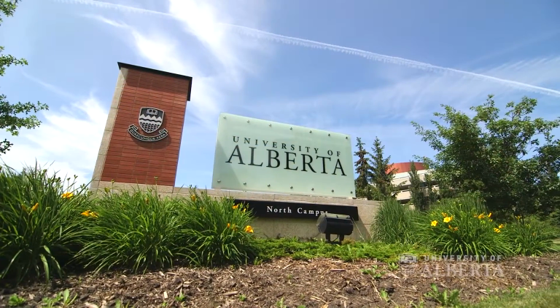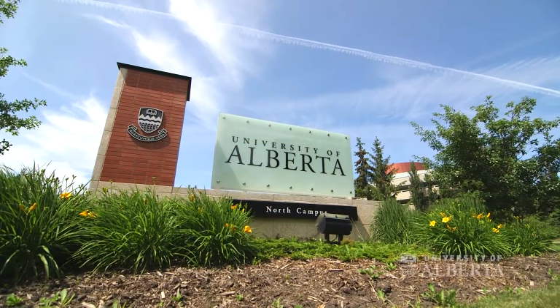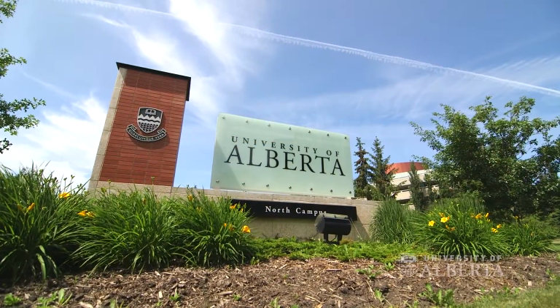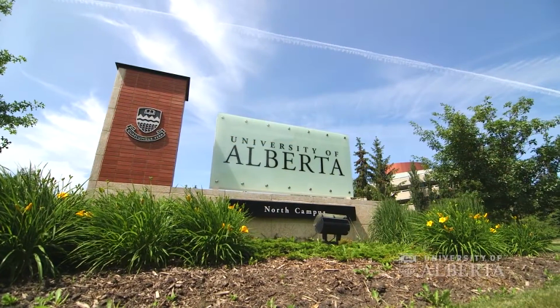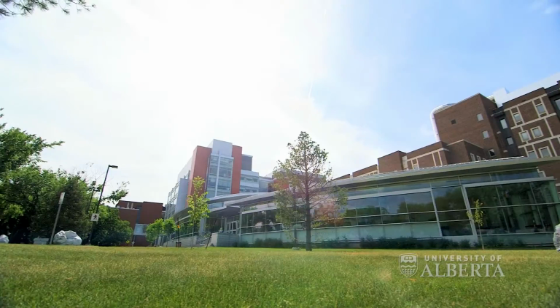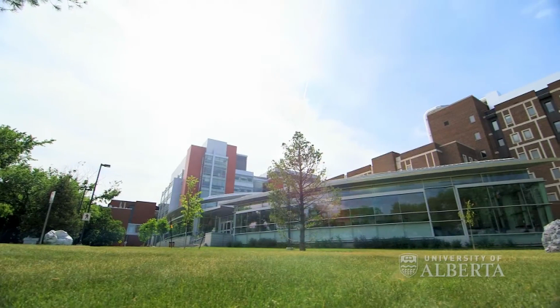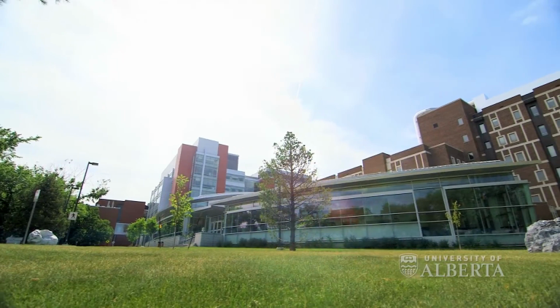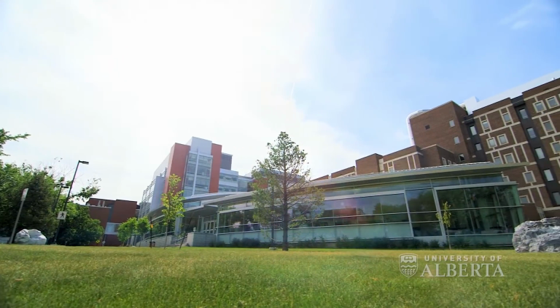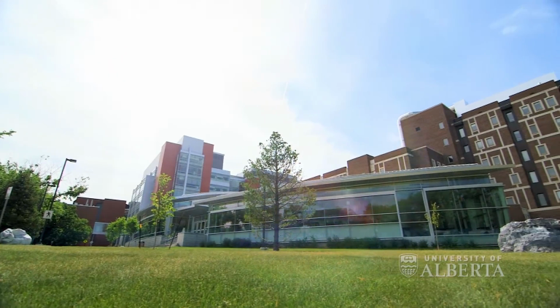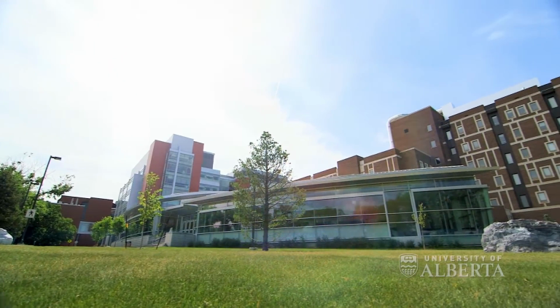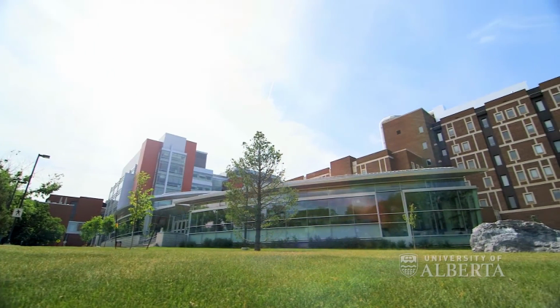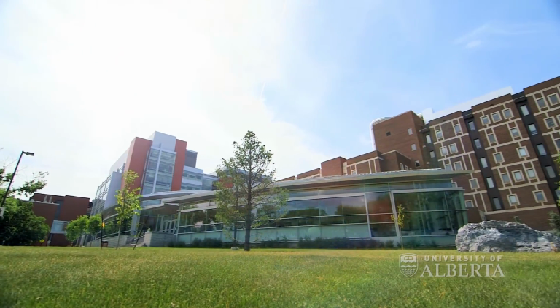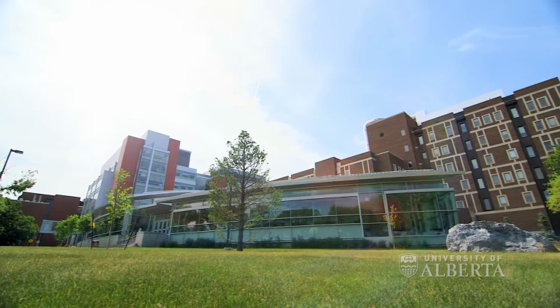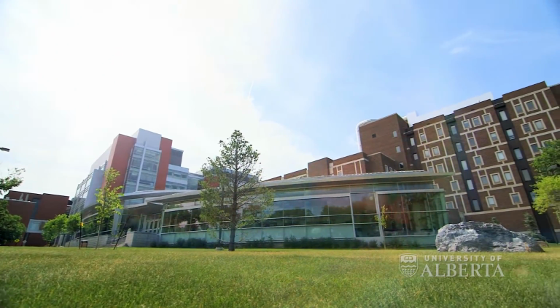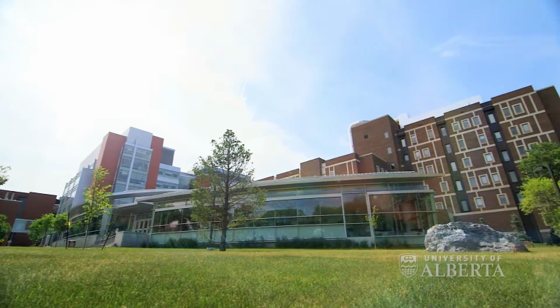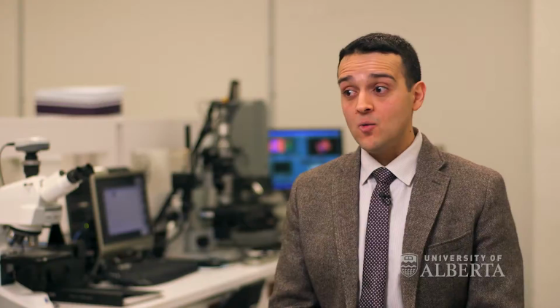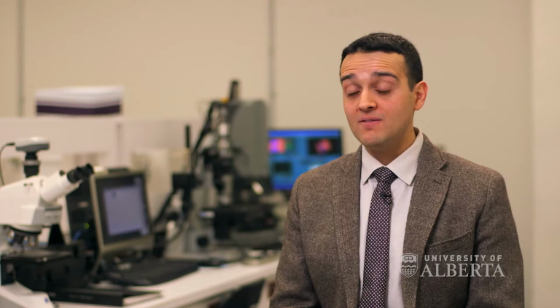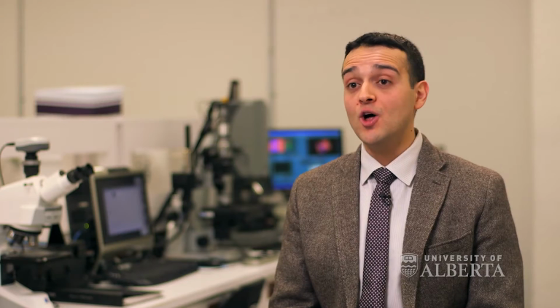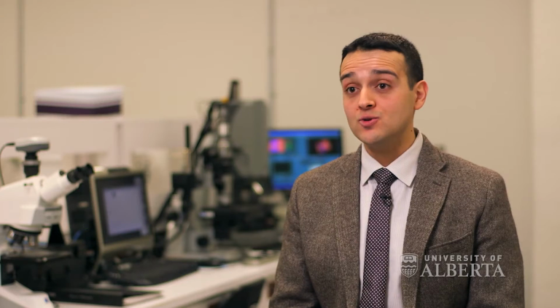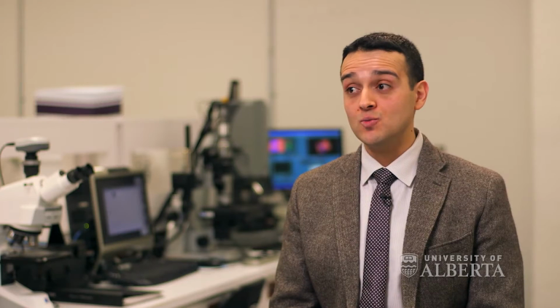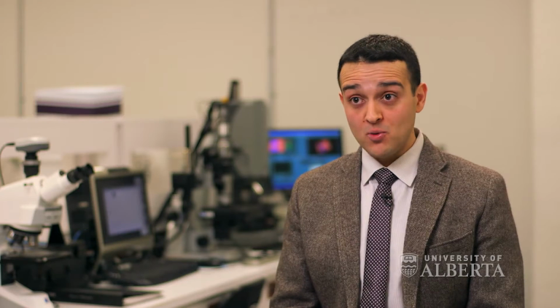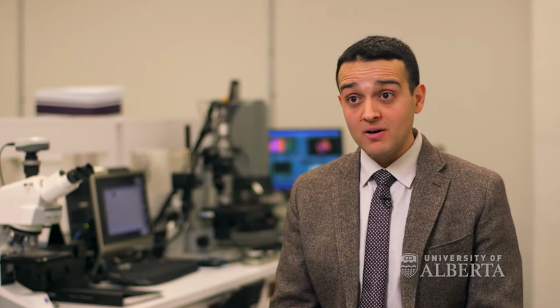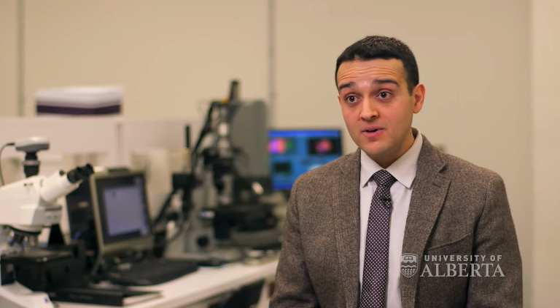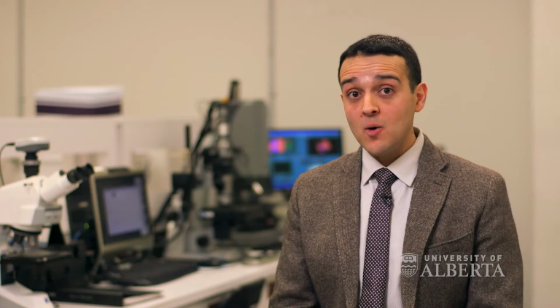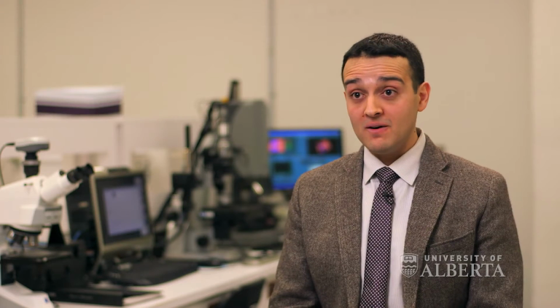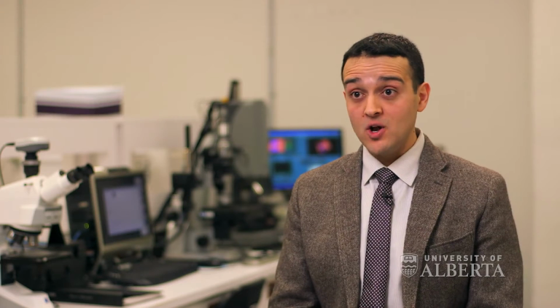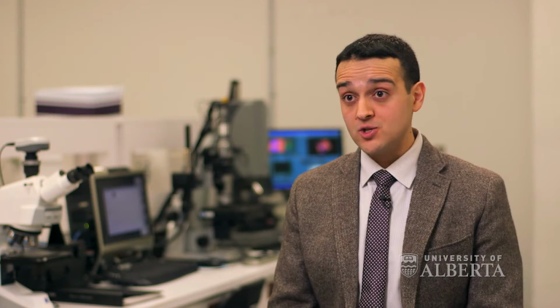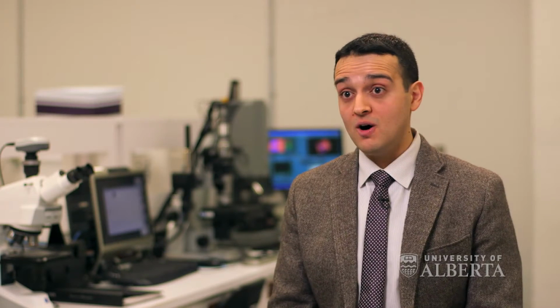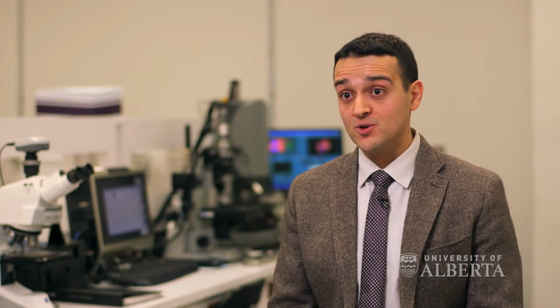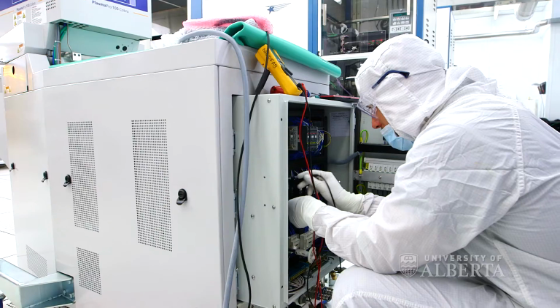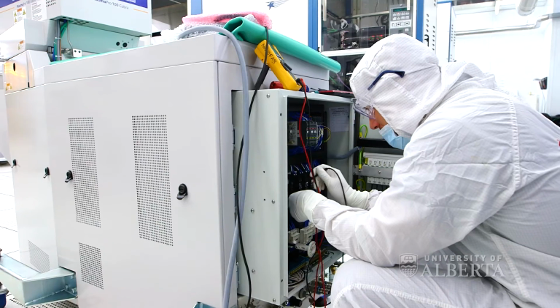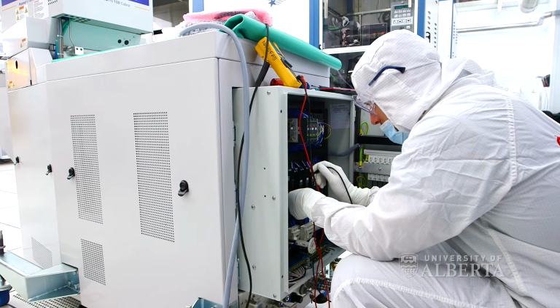Being in Edmonton, Alberta — the capital of Nano in Canada — we have a lot to be proud of and we have a lot to offer to the whole world.